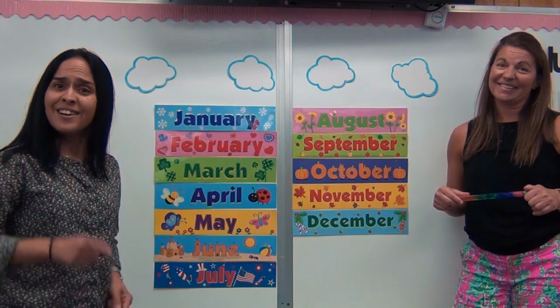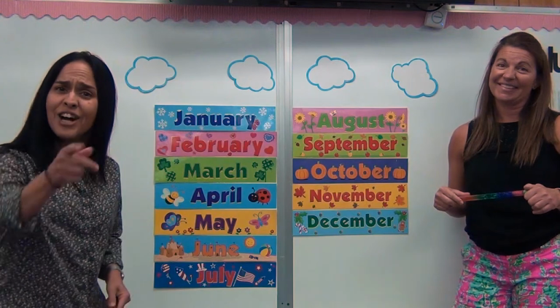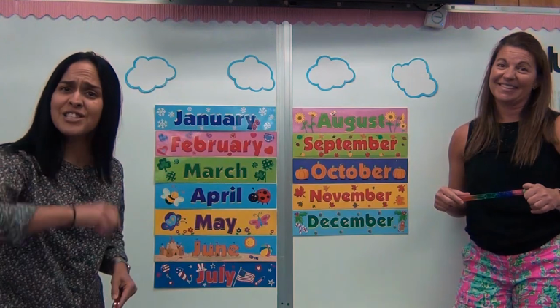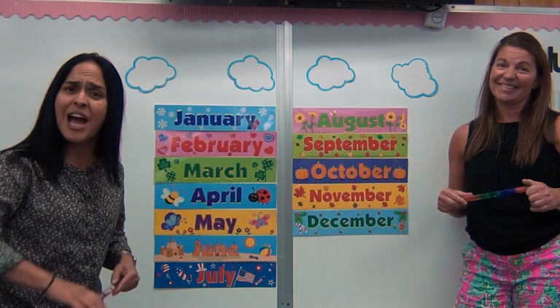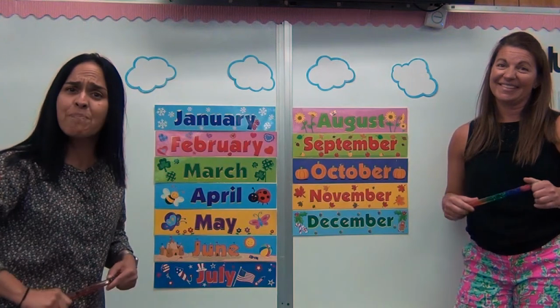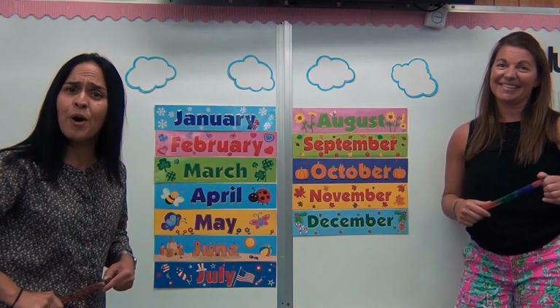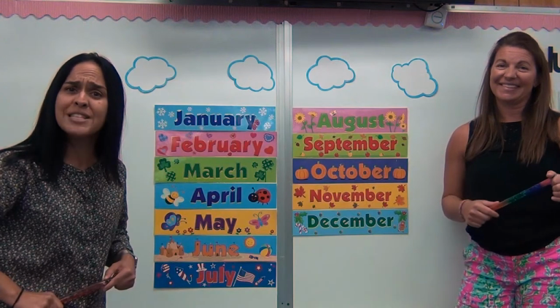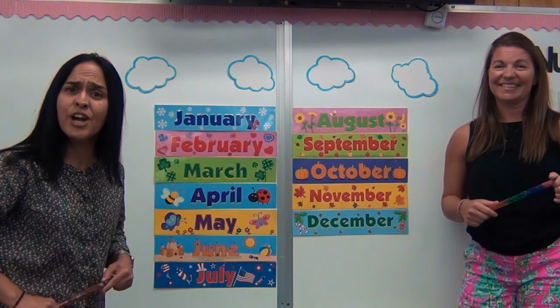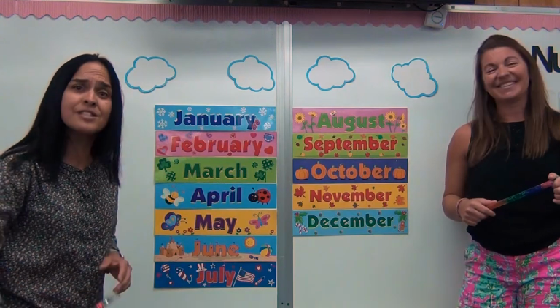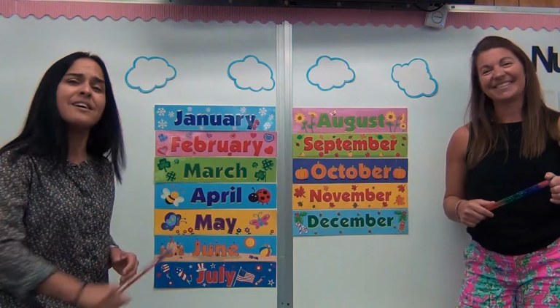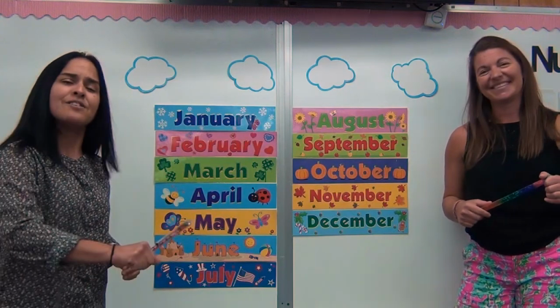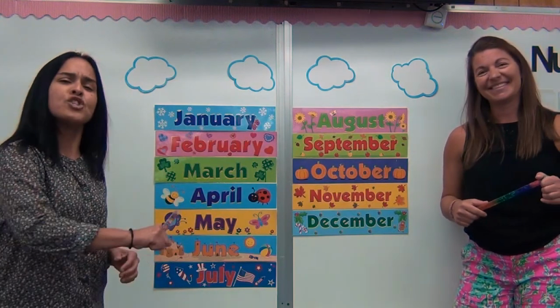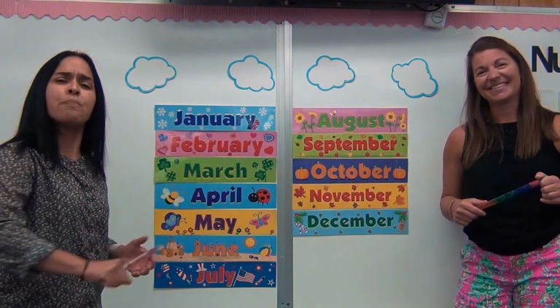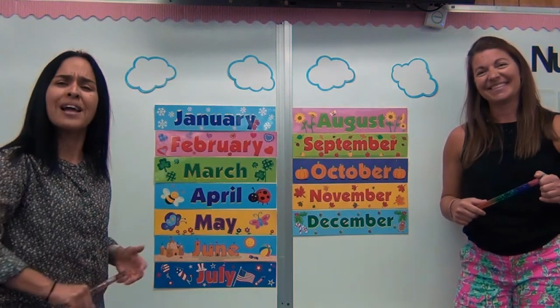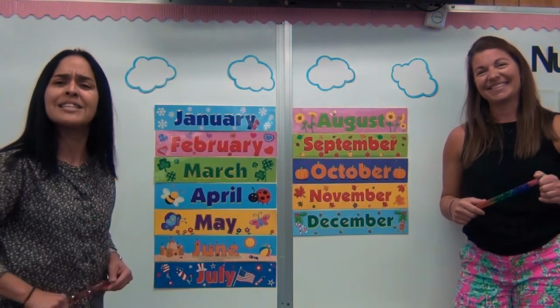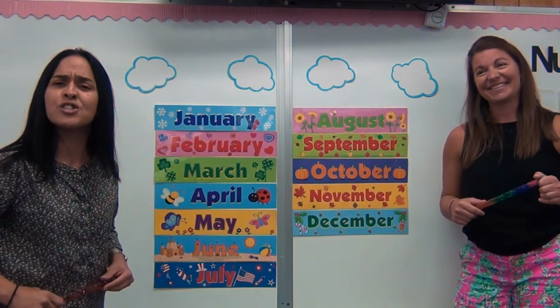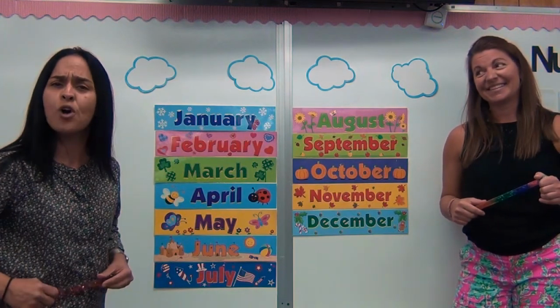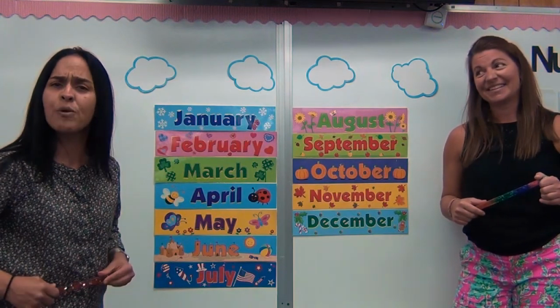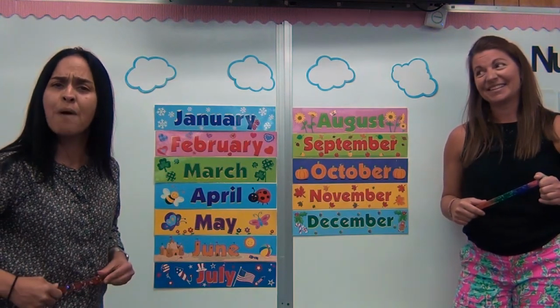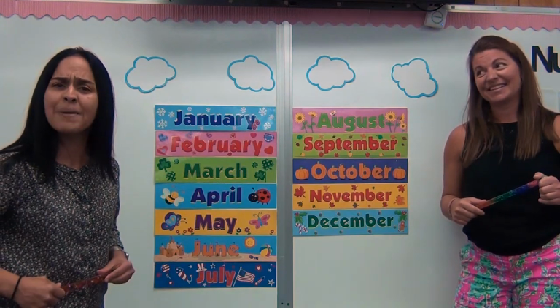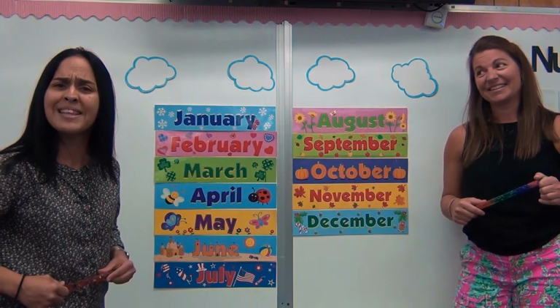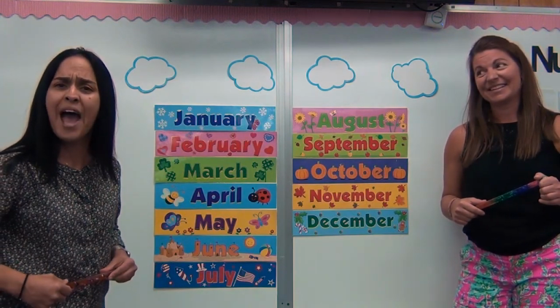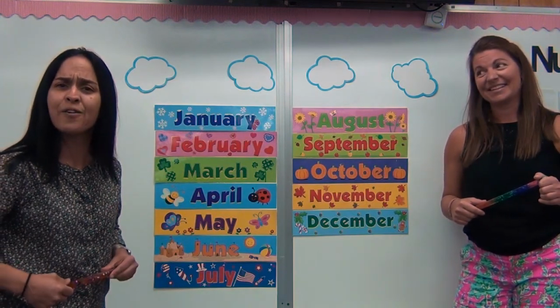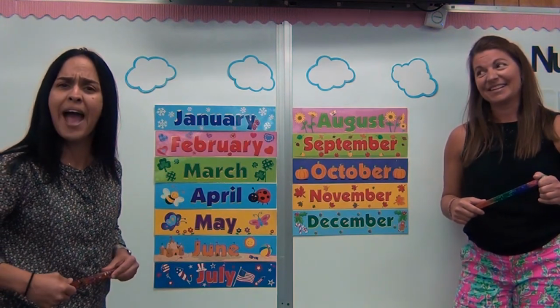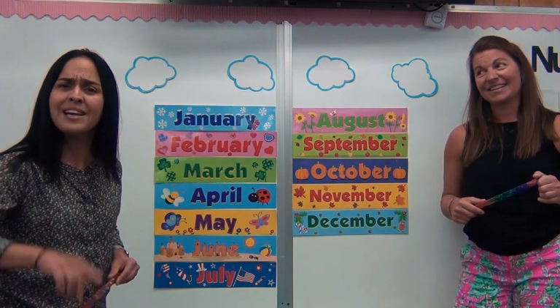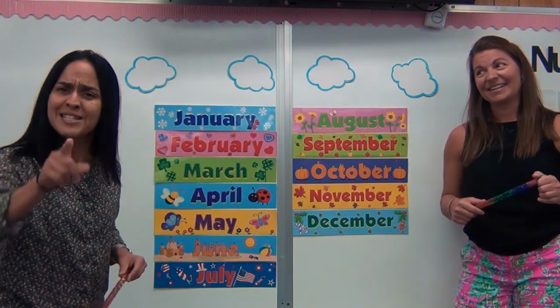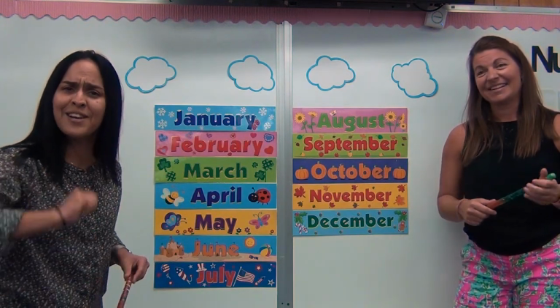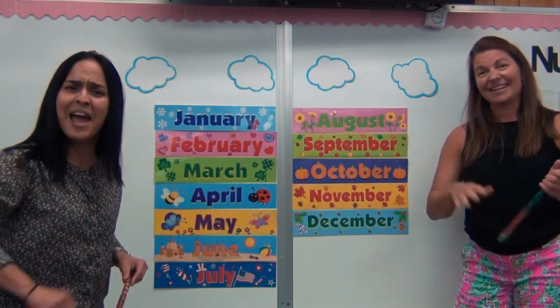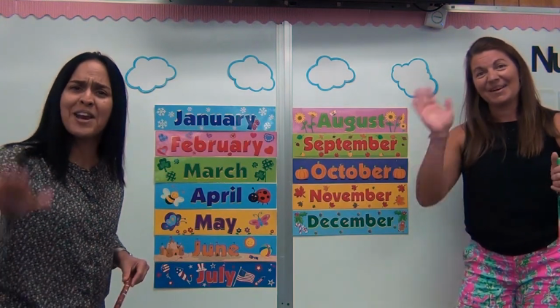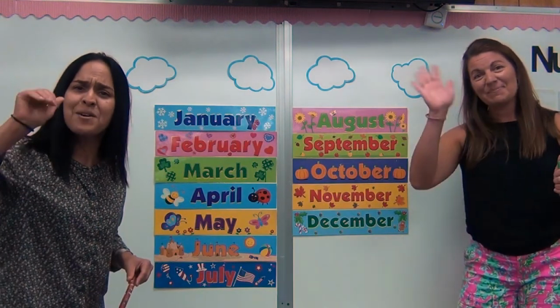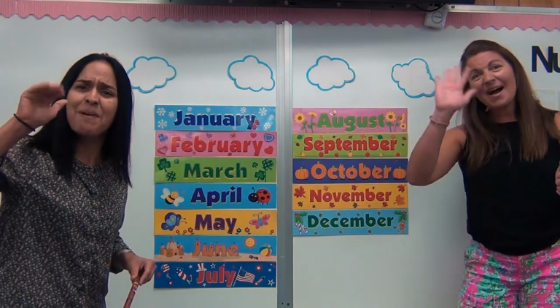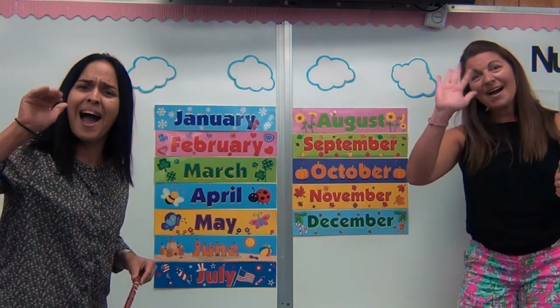Good job, boys and girls. You should practice this song with mom and dad, okay? See you later, bye.